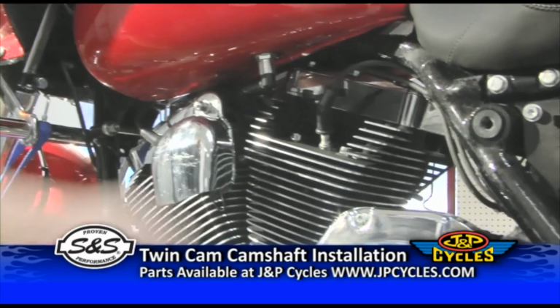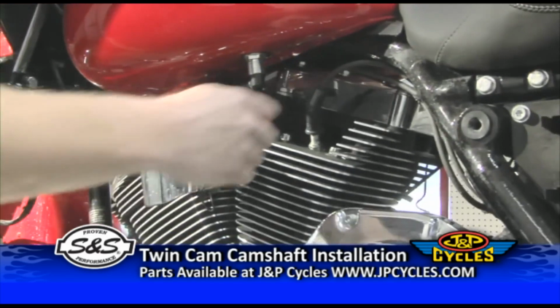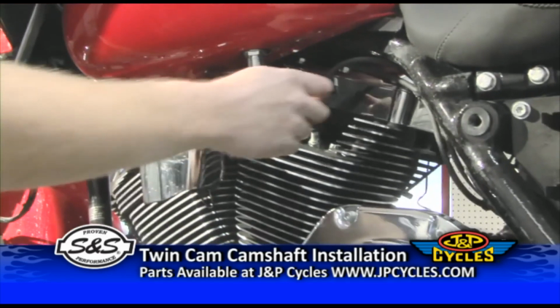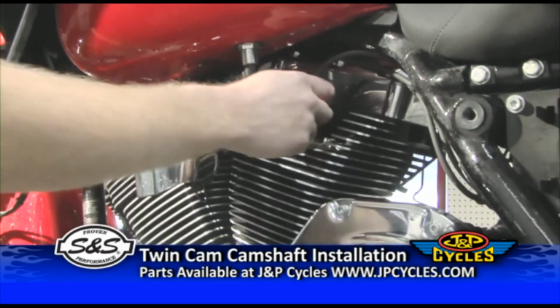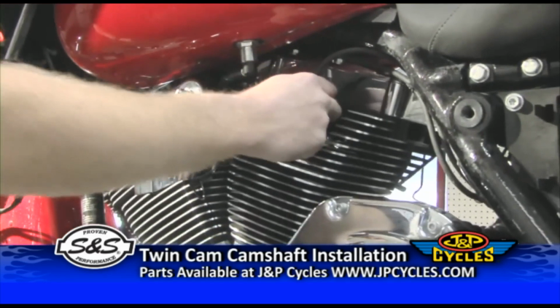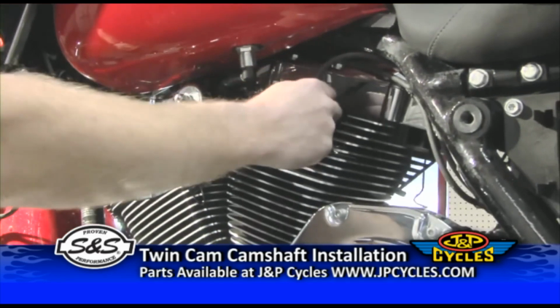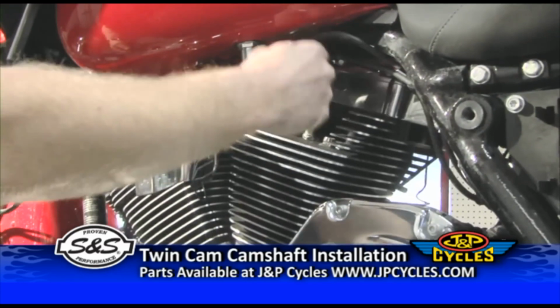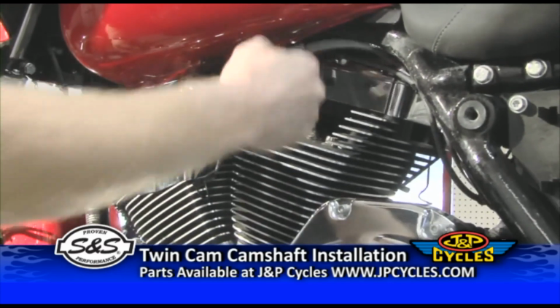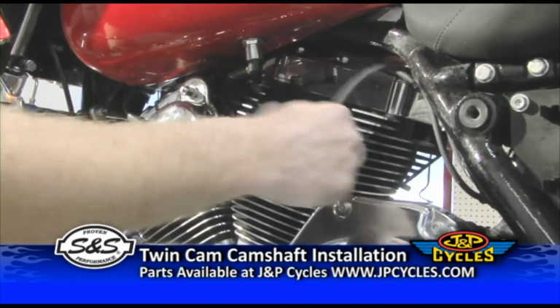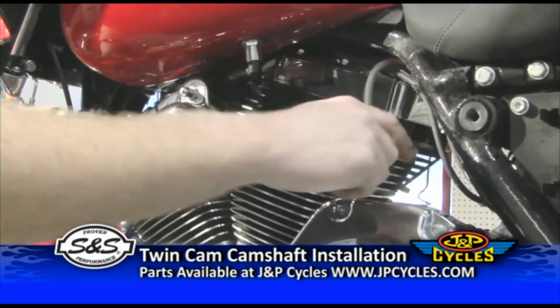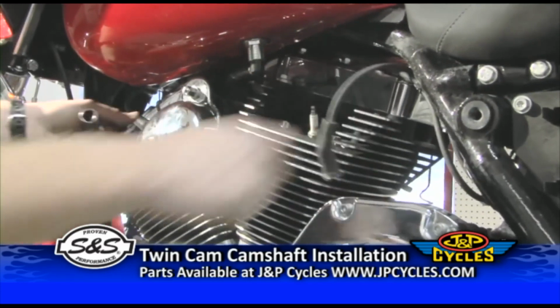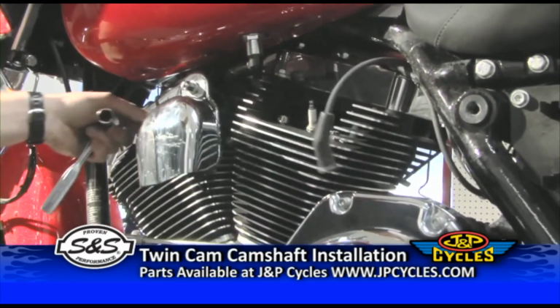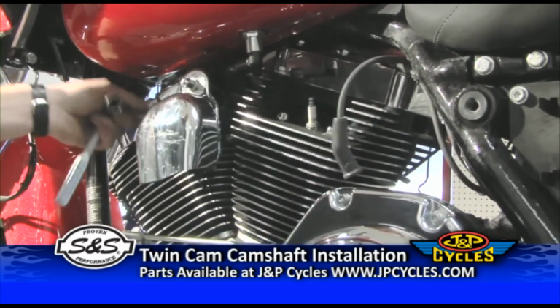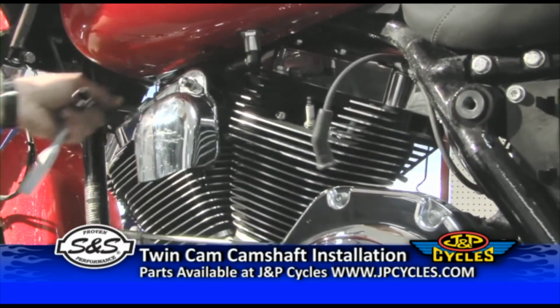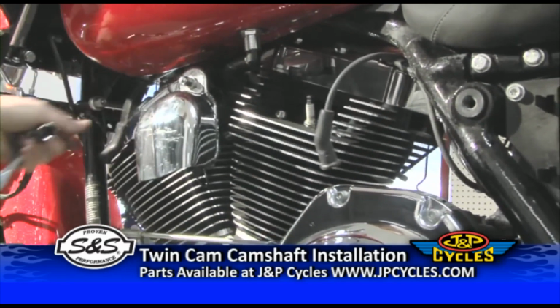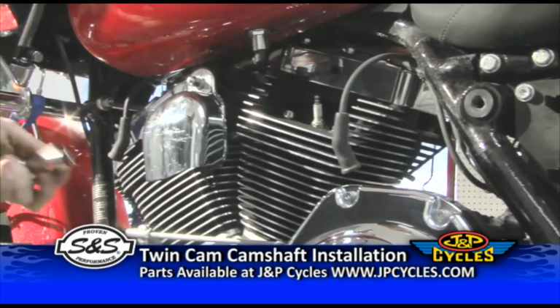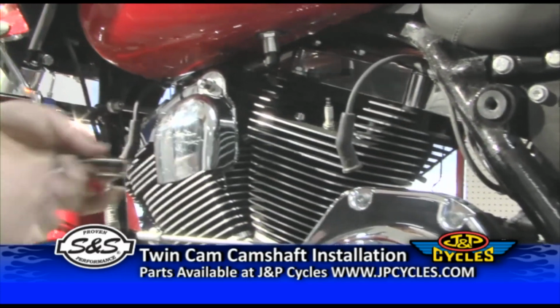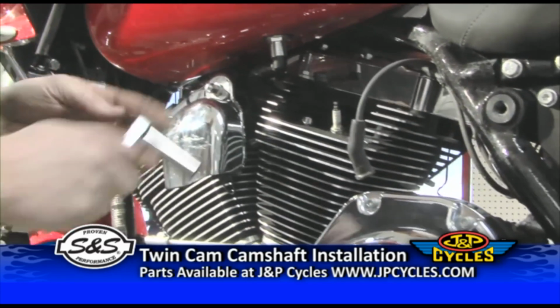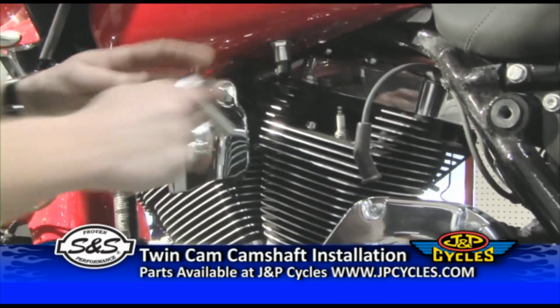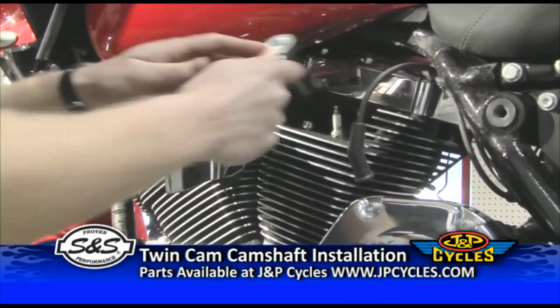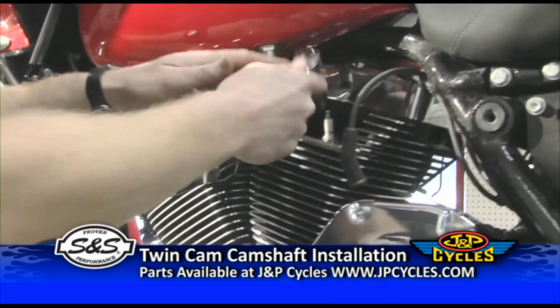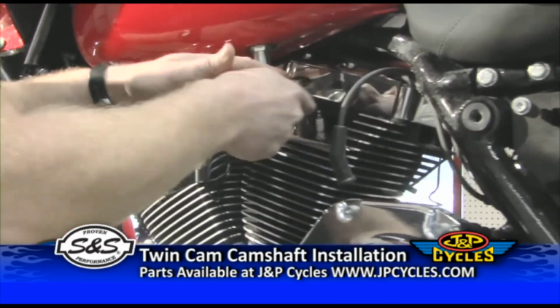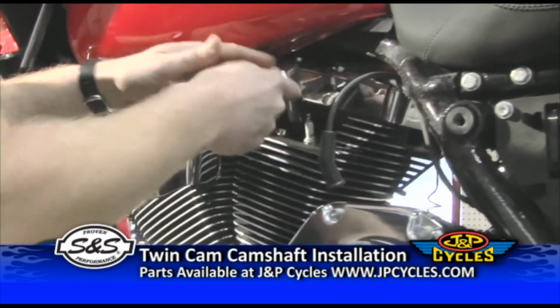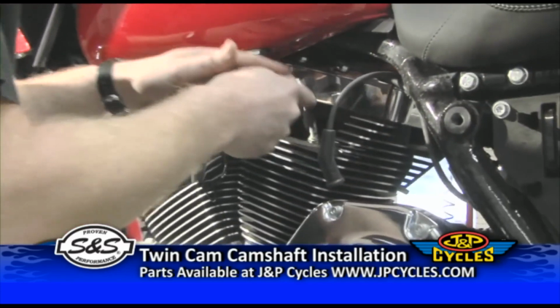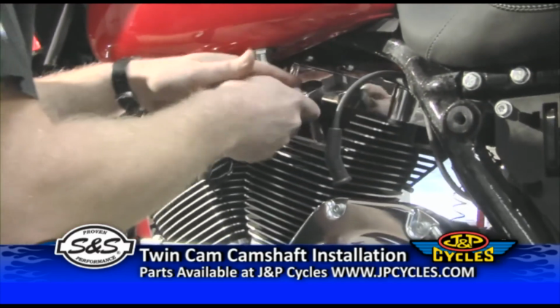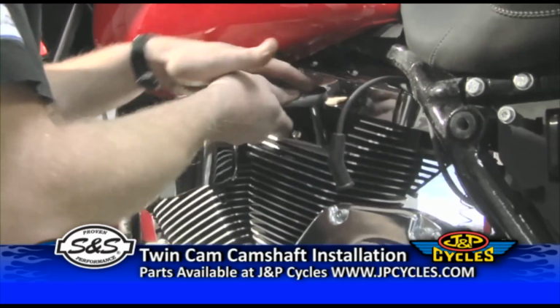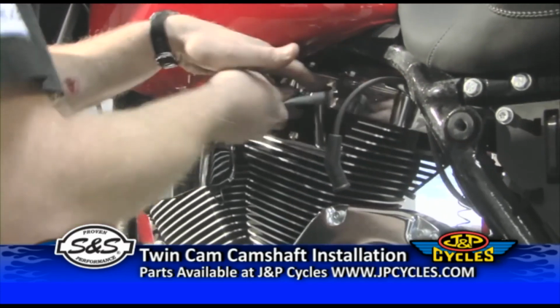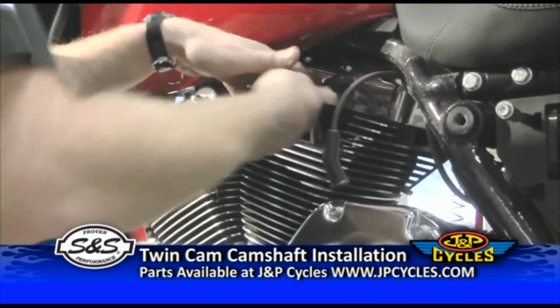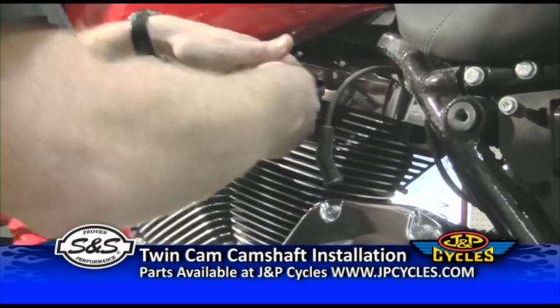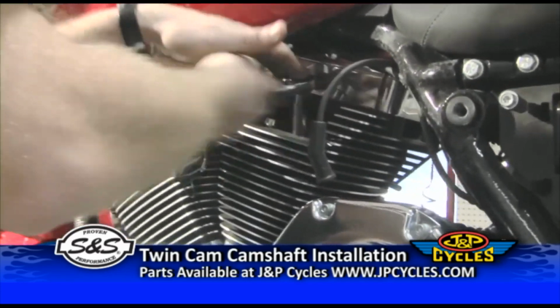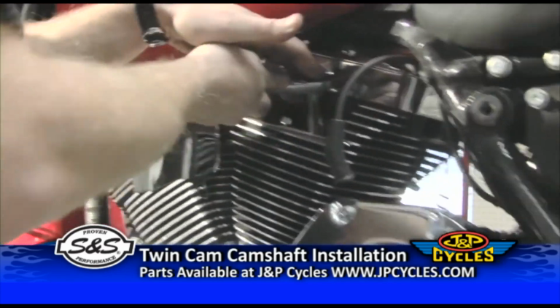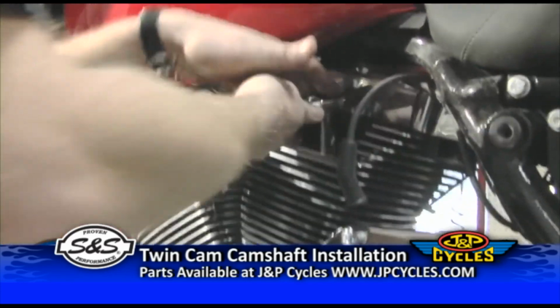Now that you've got the bike supported, pull the spark plug wires and remove the spark plugs.